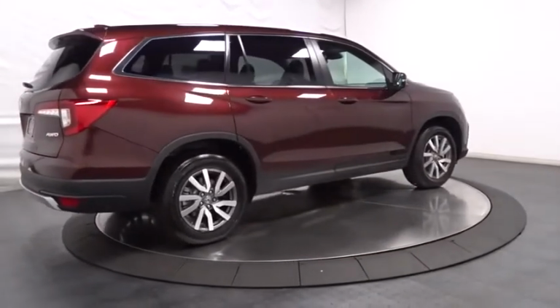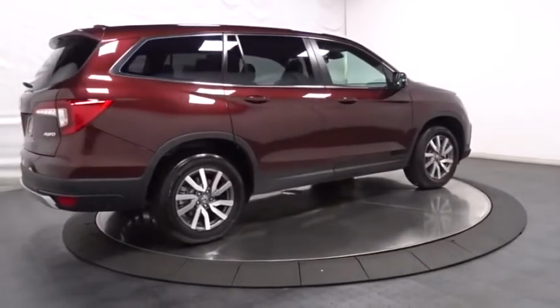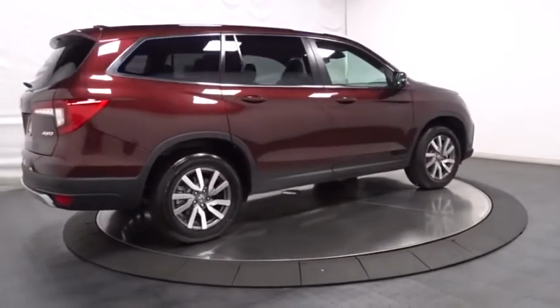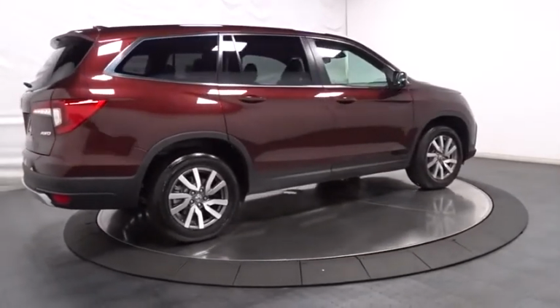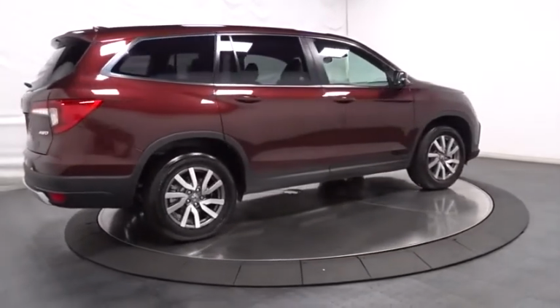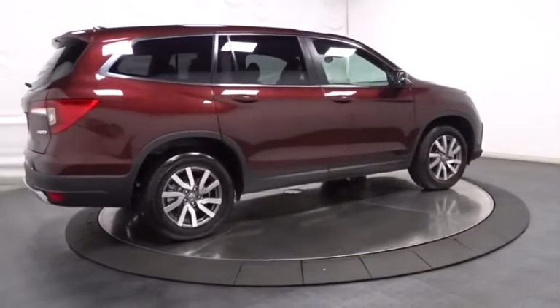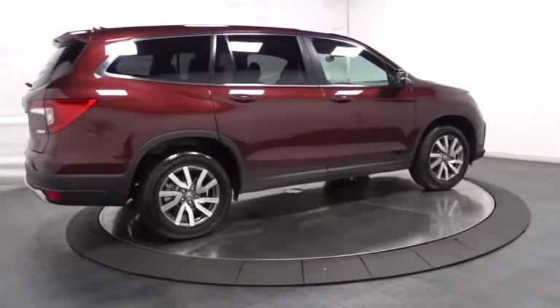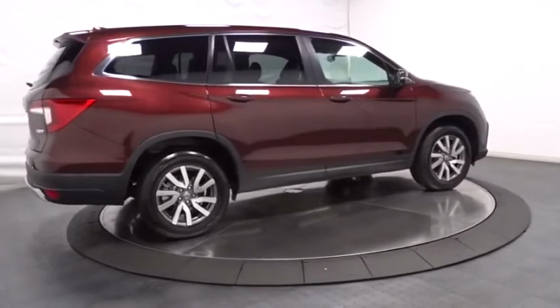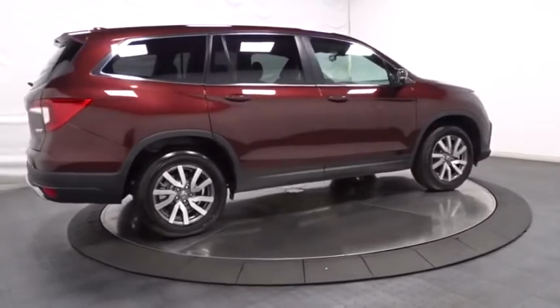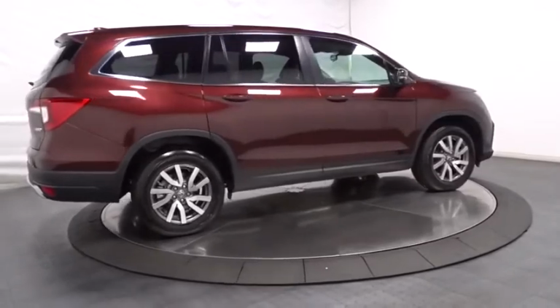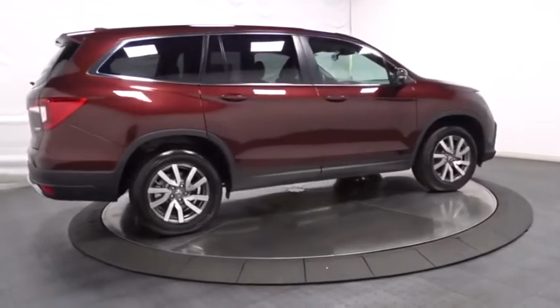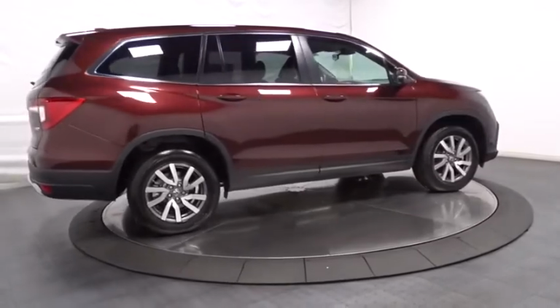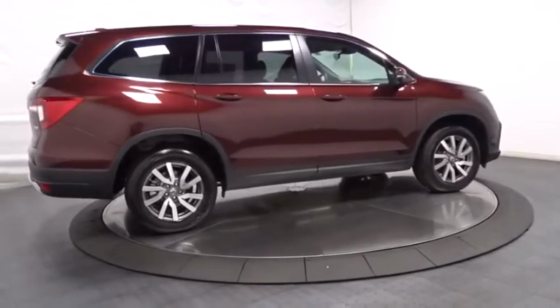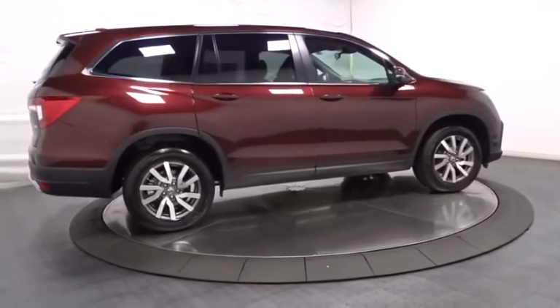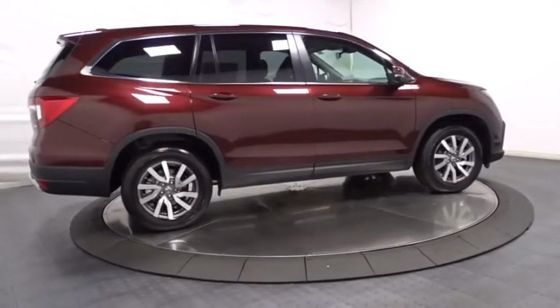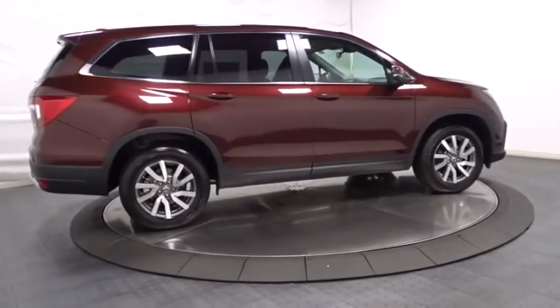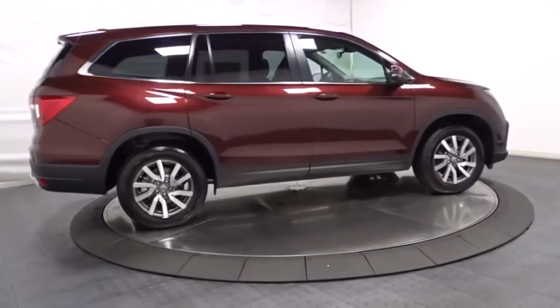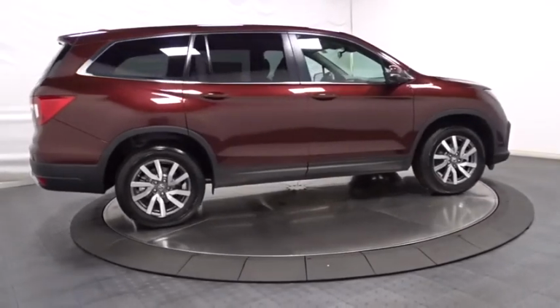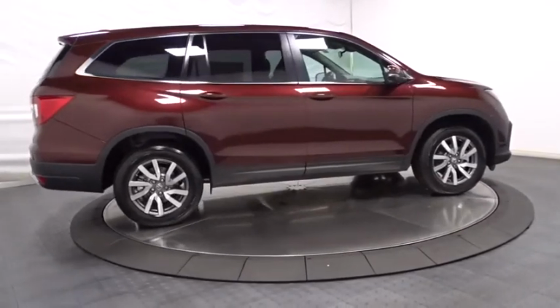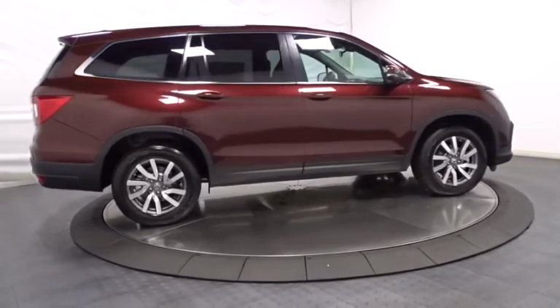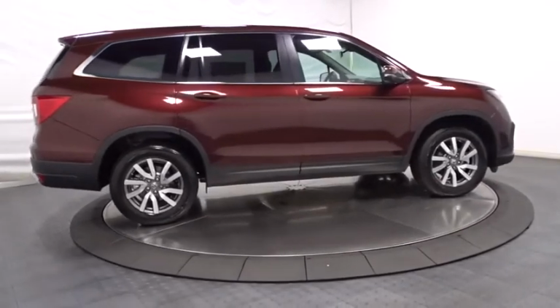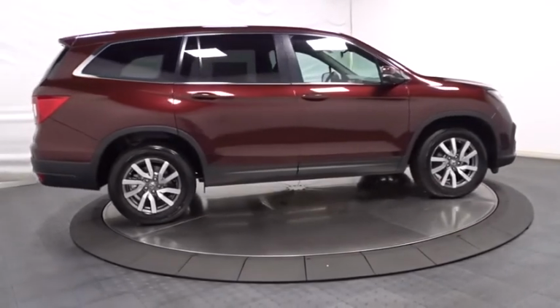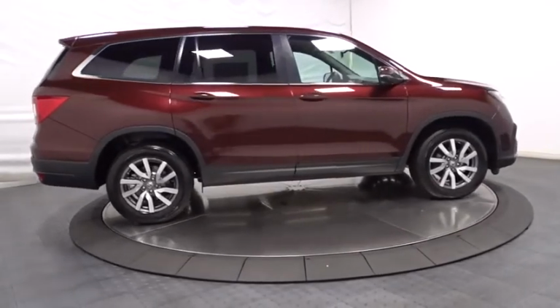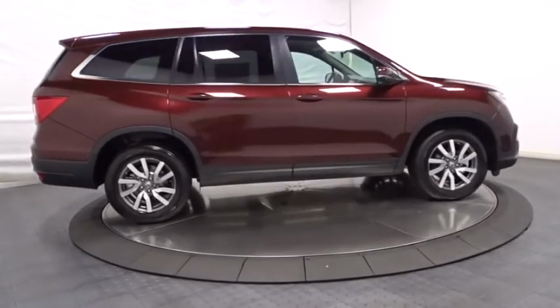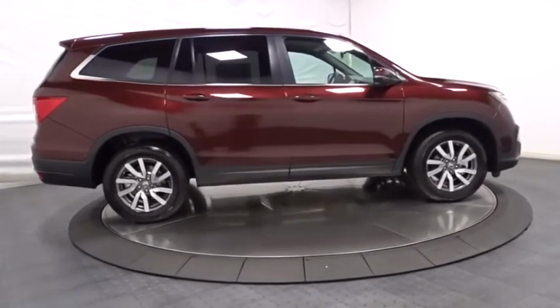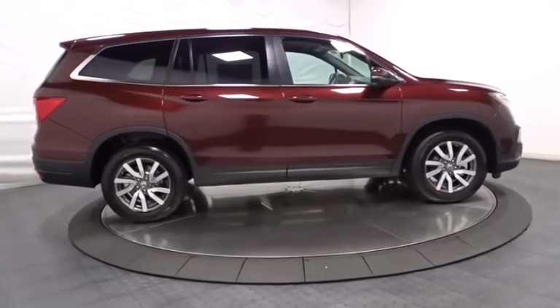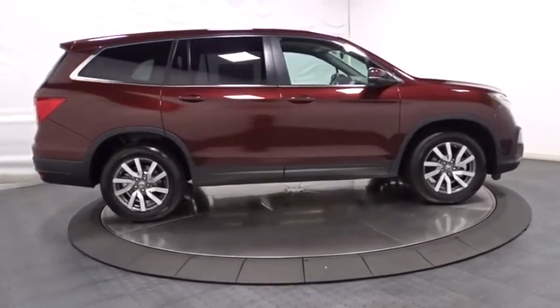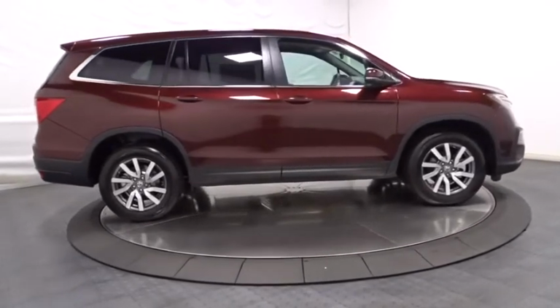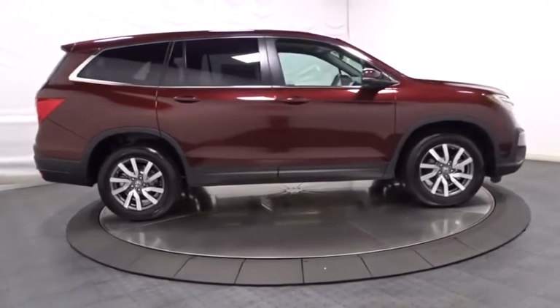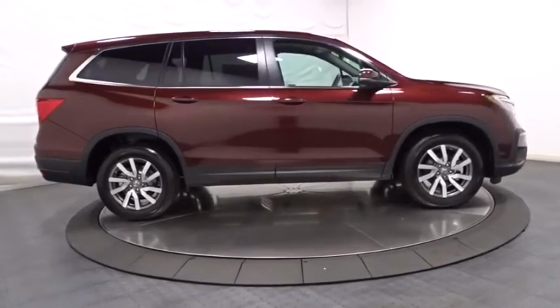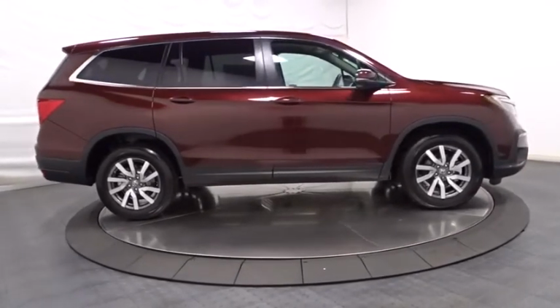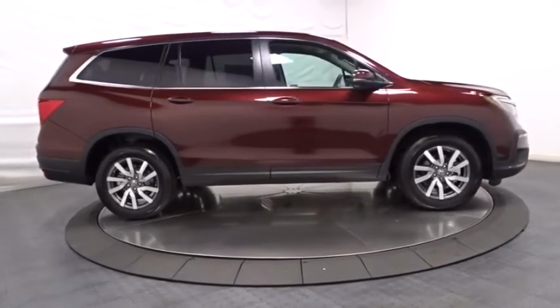Cloth seat trim. Subwoofer. Audio color door handles. Engine immobilizer. Tinted glass.